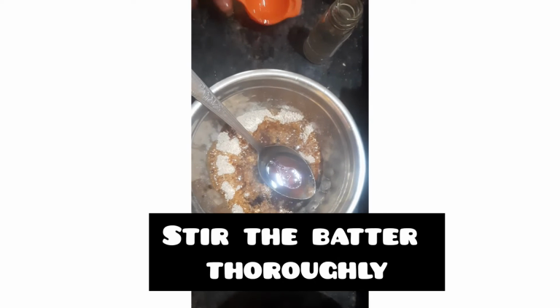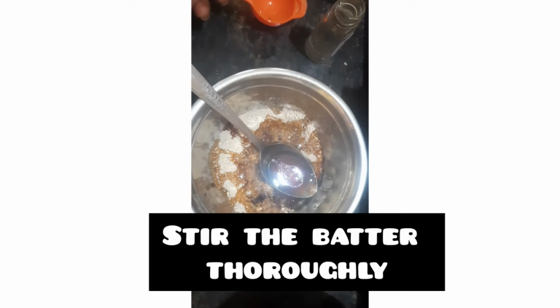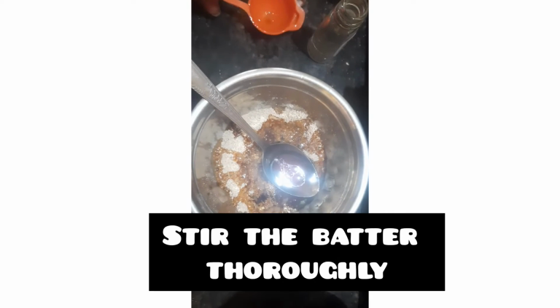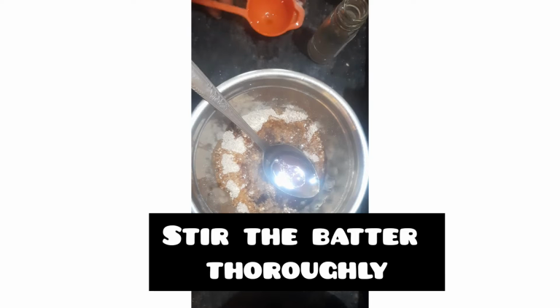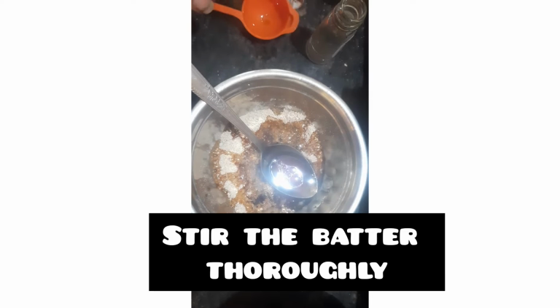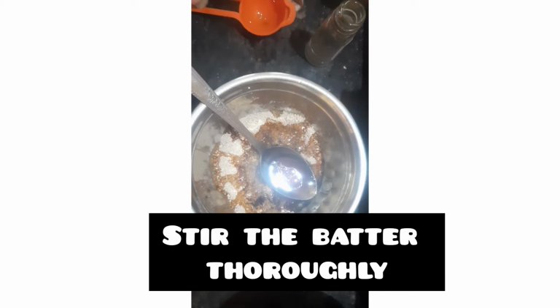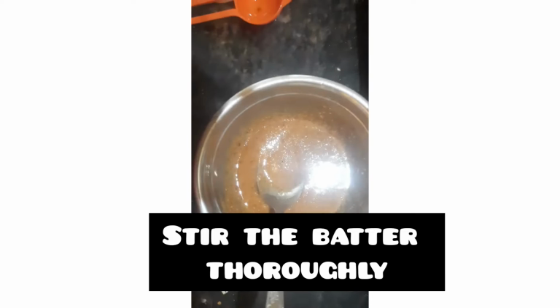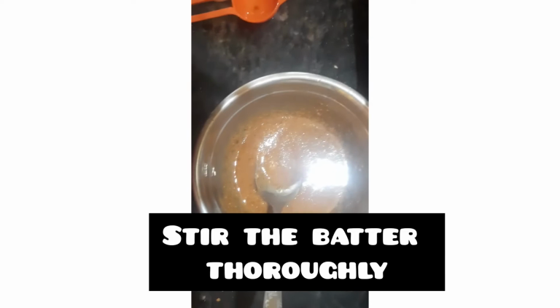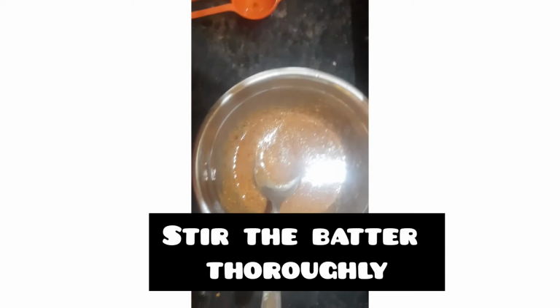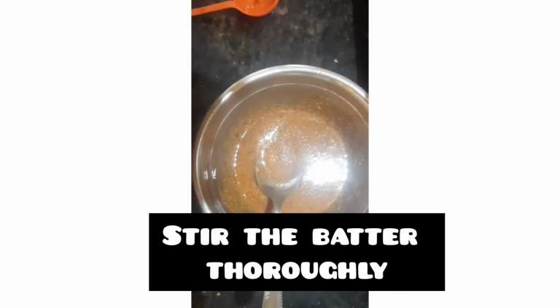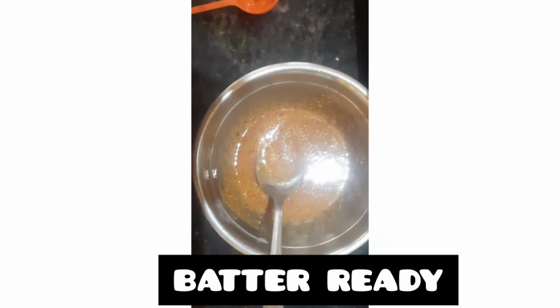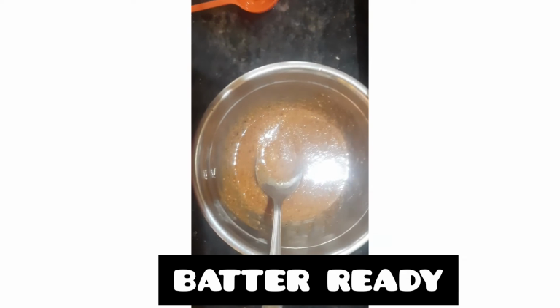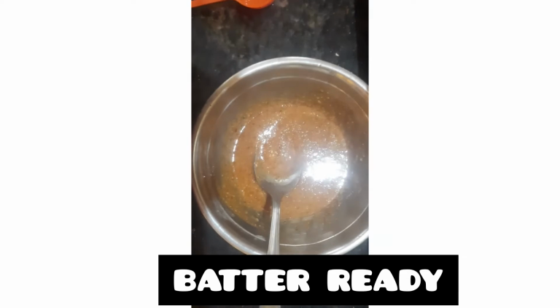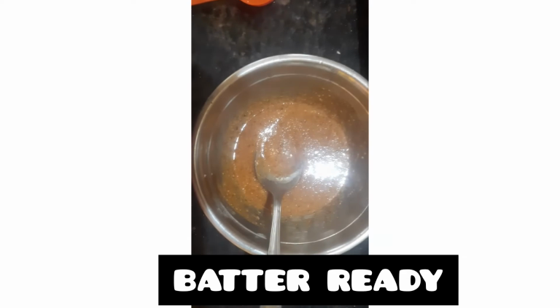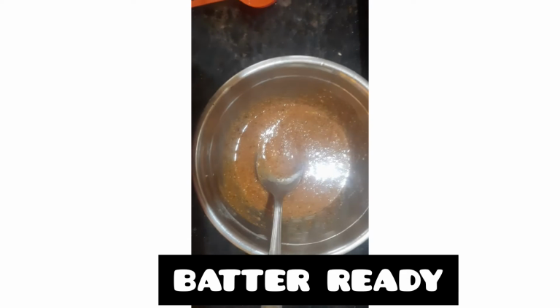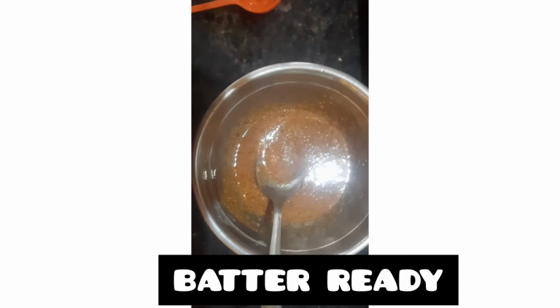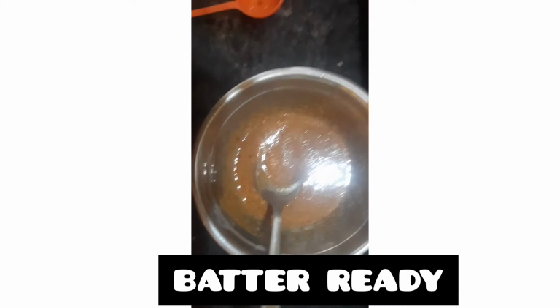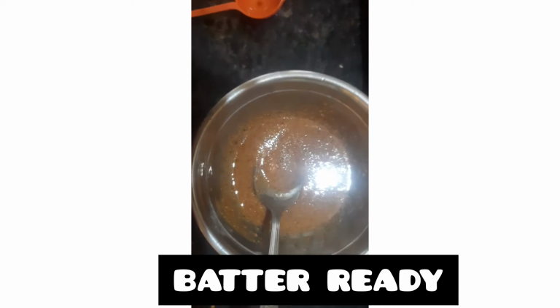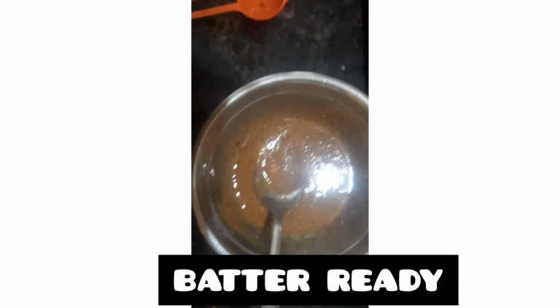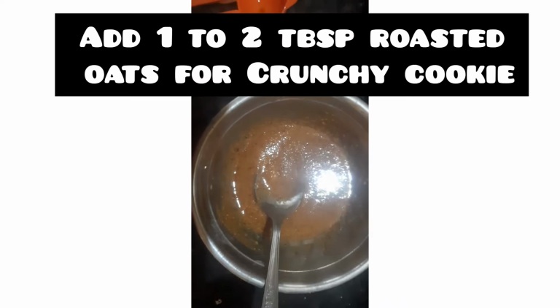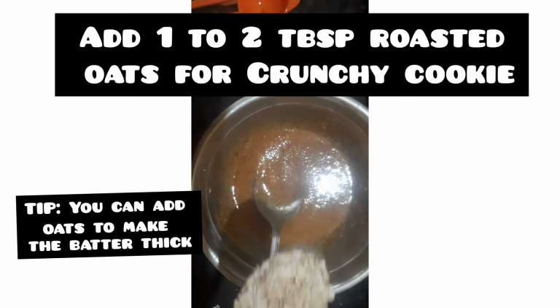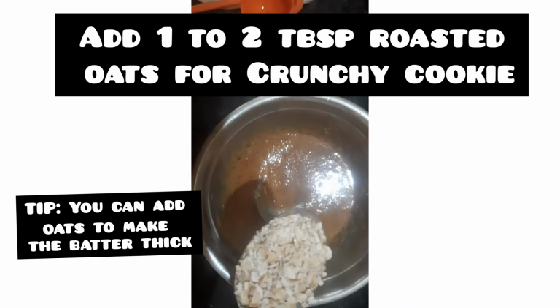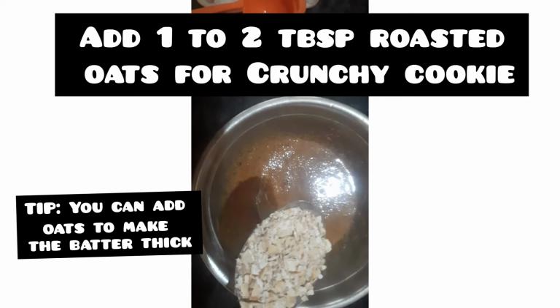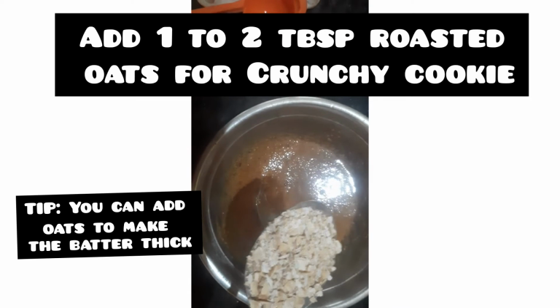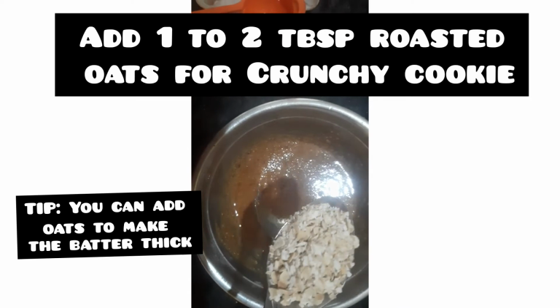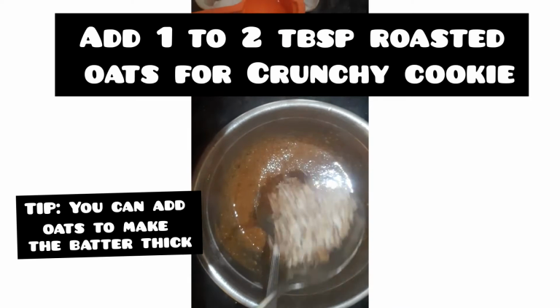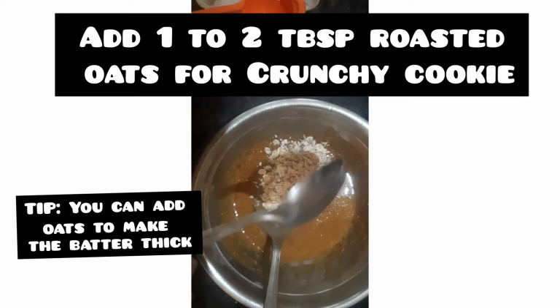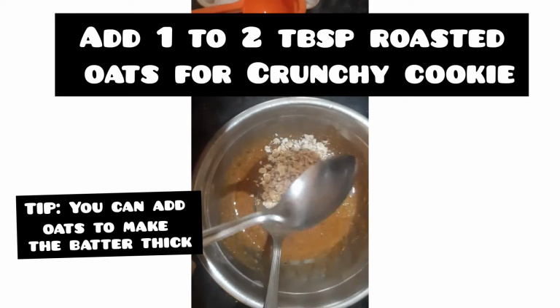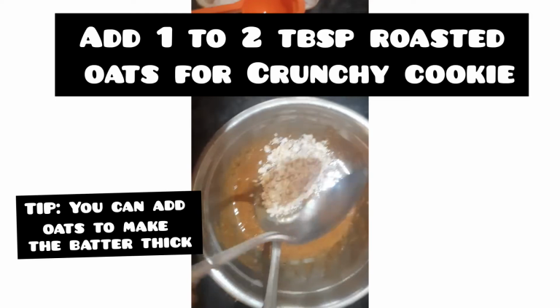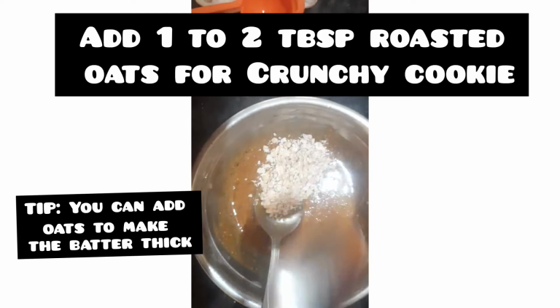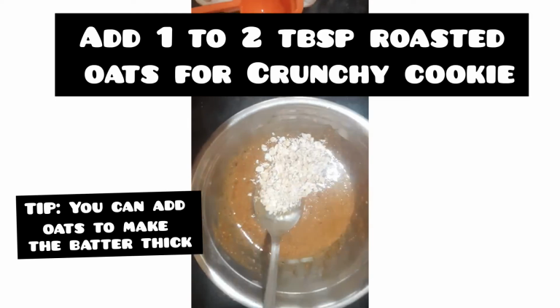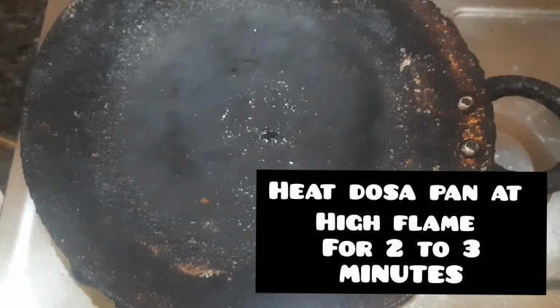Add the batter and stir until the batter is ready. This cookie is crunchy. Add 1 to 2 tbsp of roasted oats.